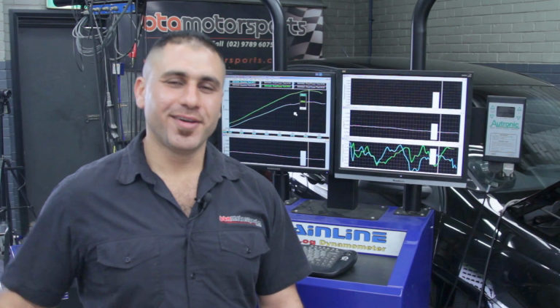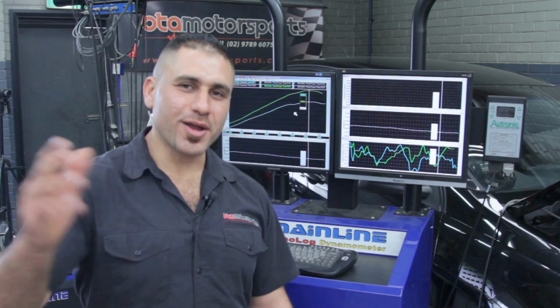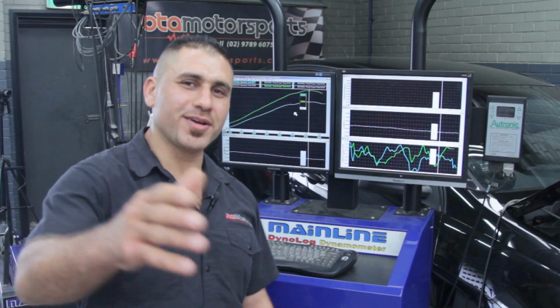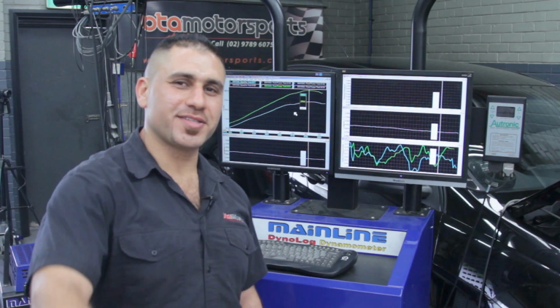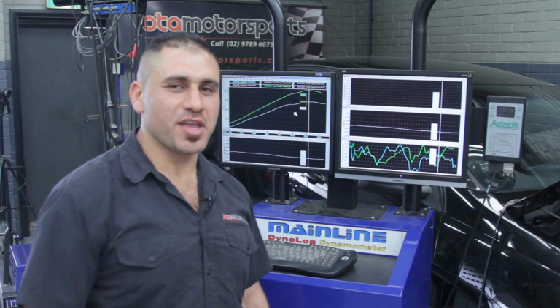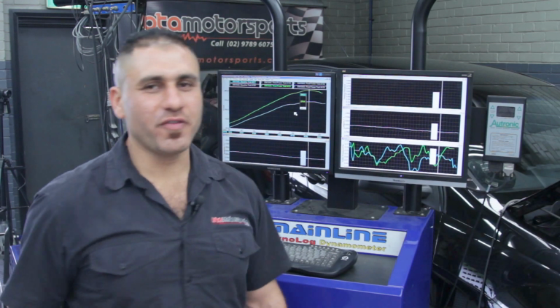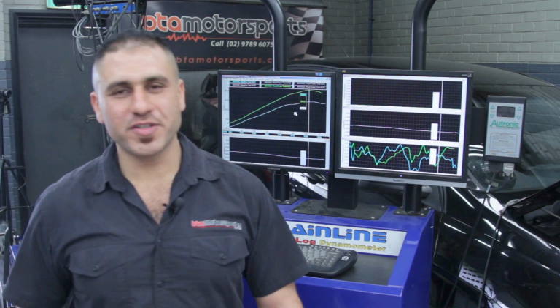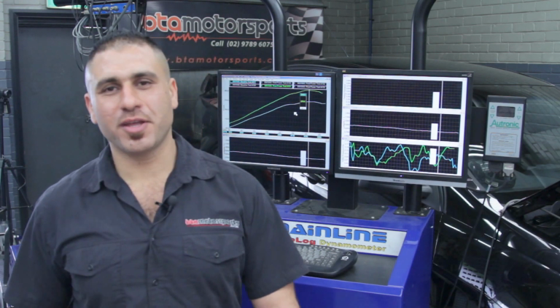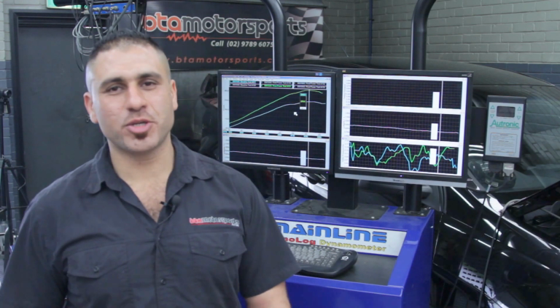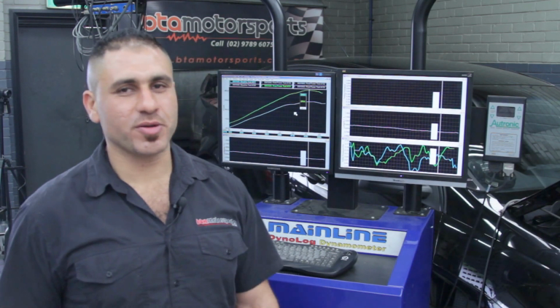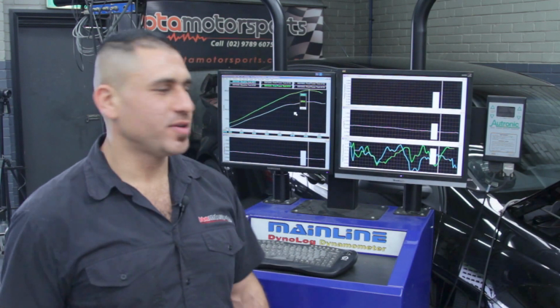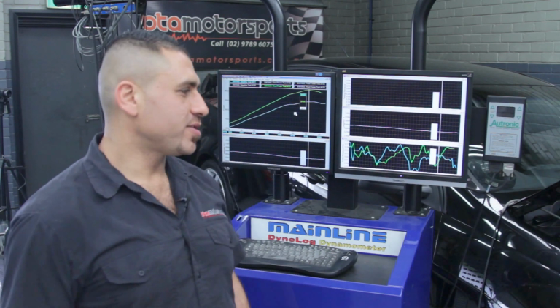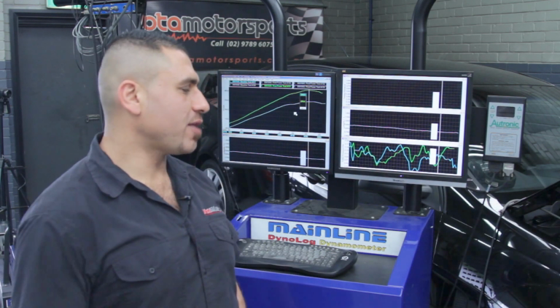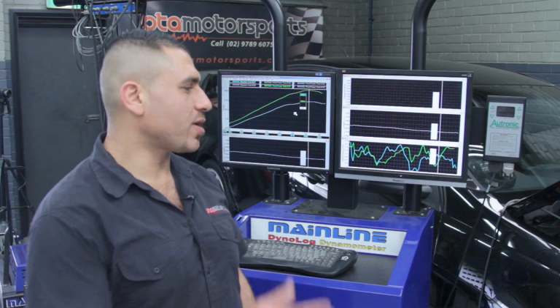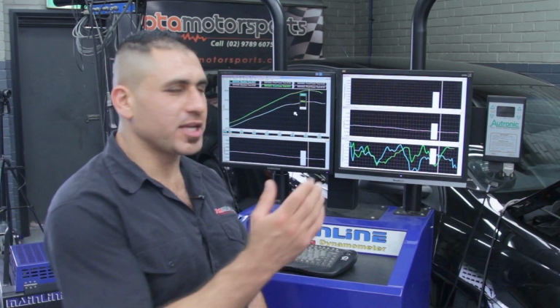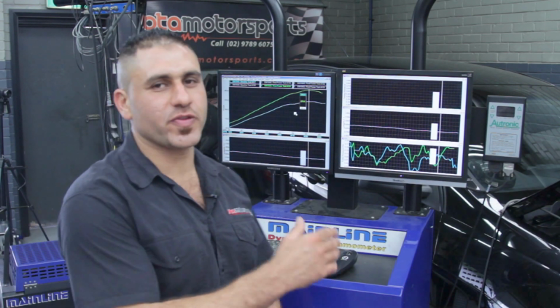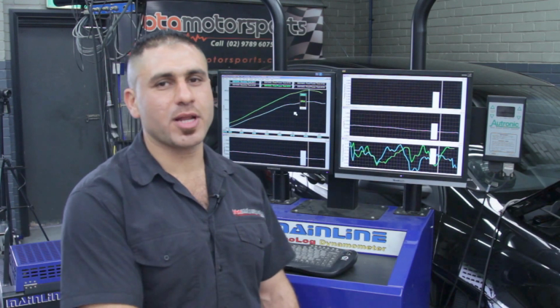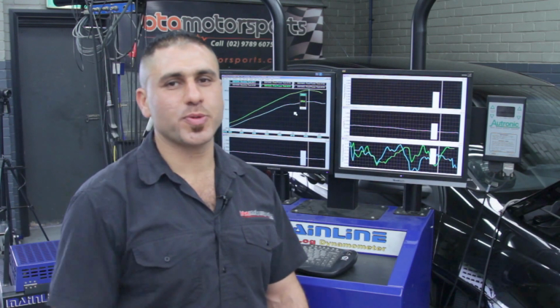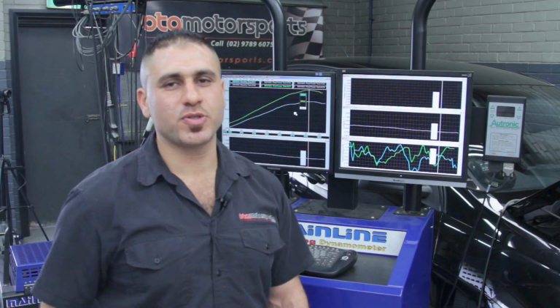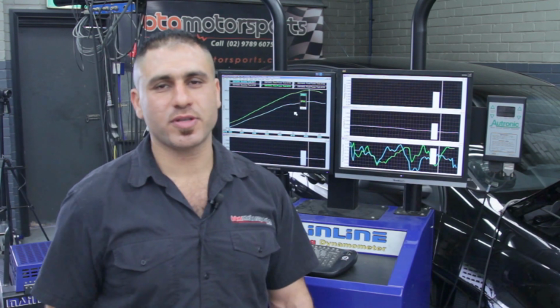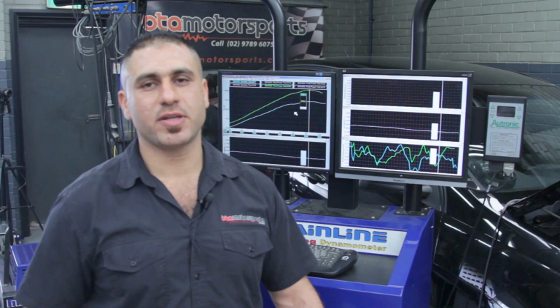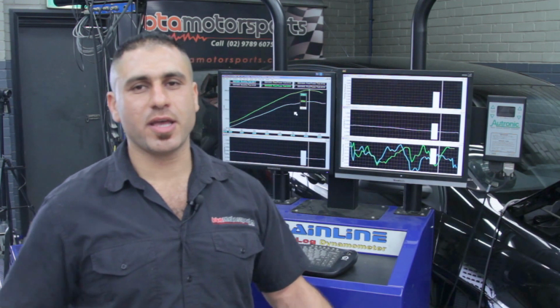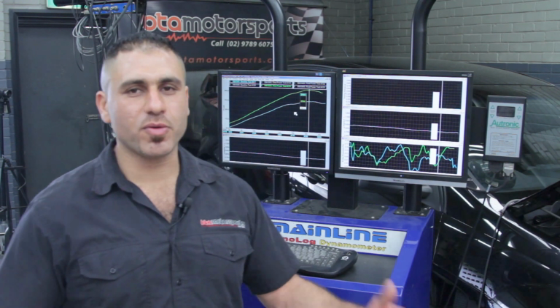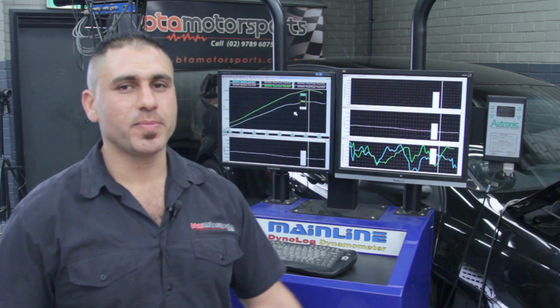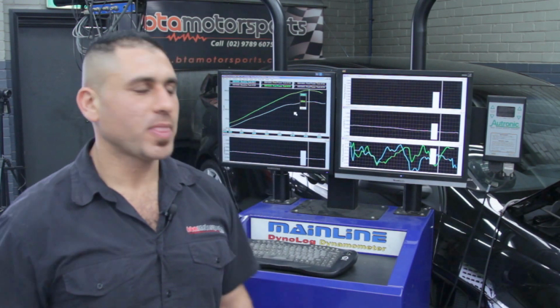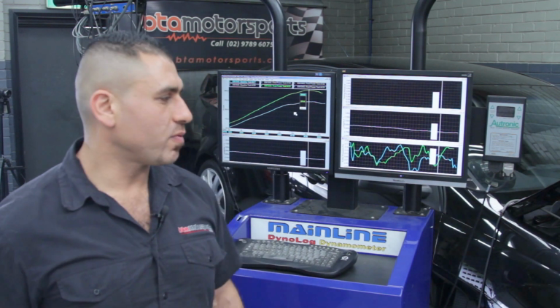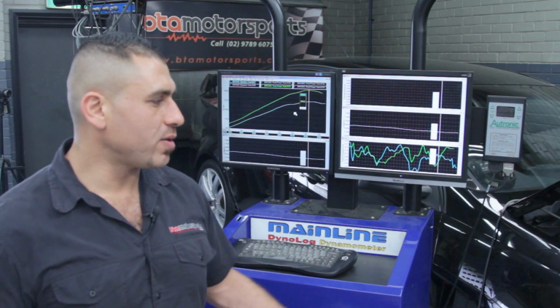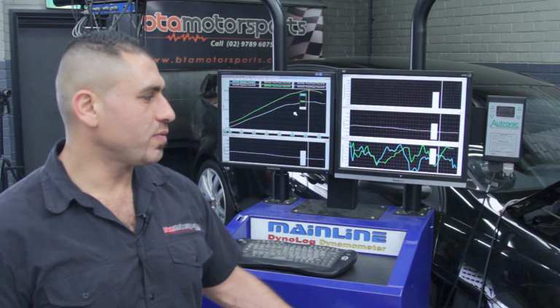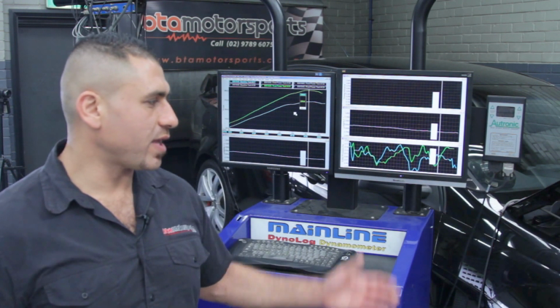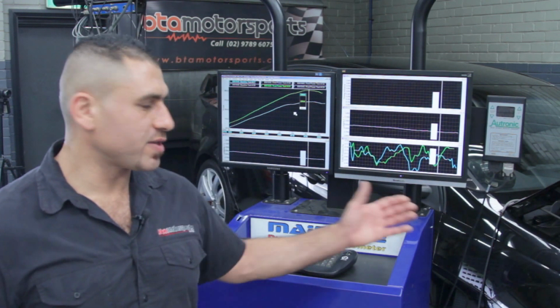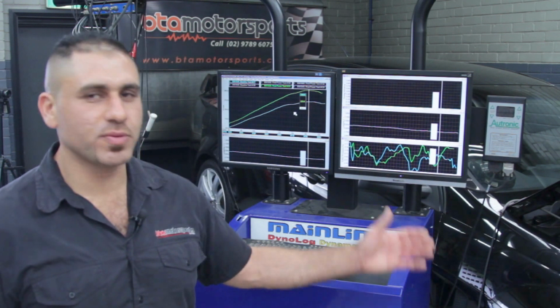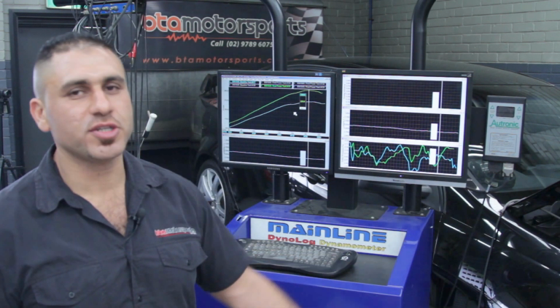Hi guys, thank you for visiting our YouTube channel. Today we've got a HSV Club Sport 2008 model manual with the LS2 engine.